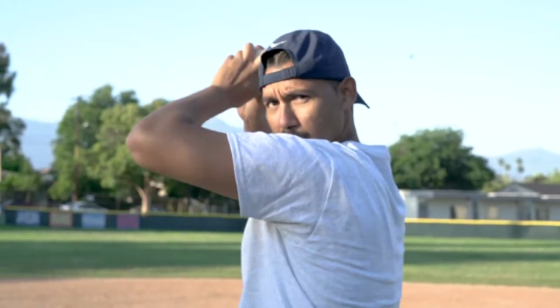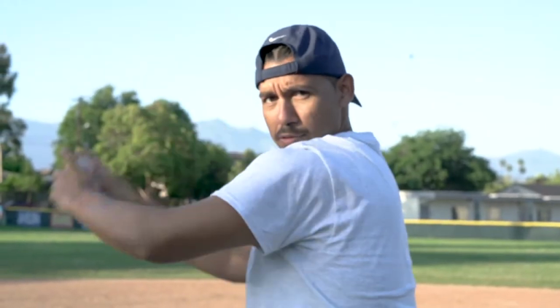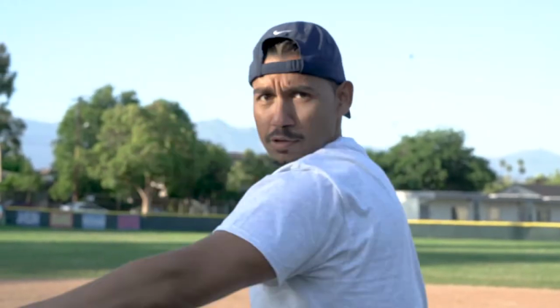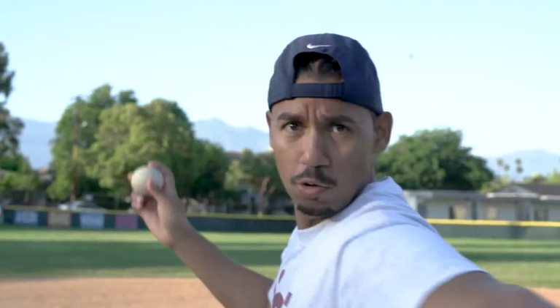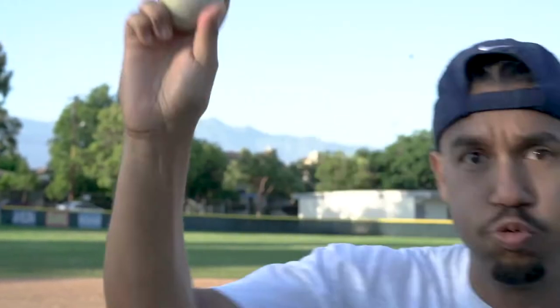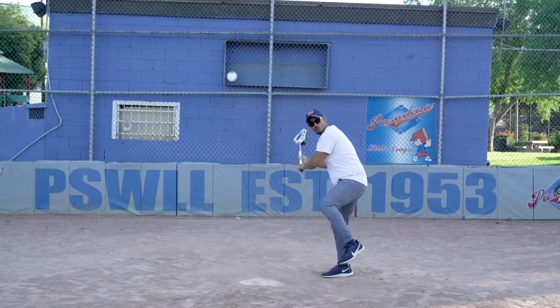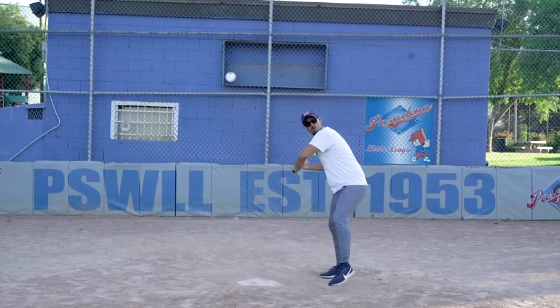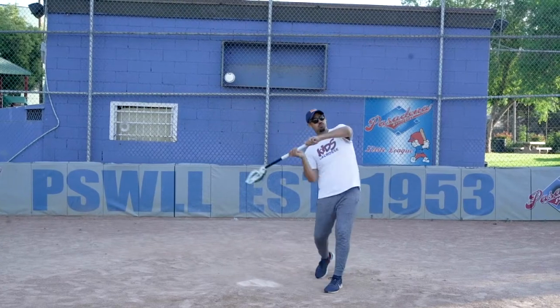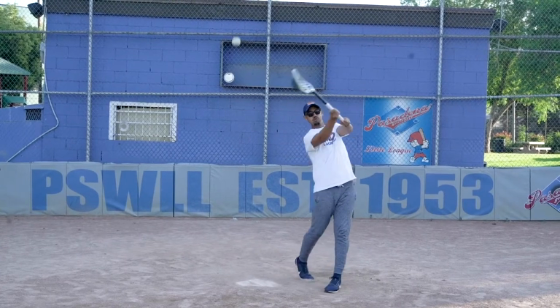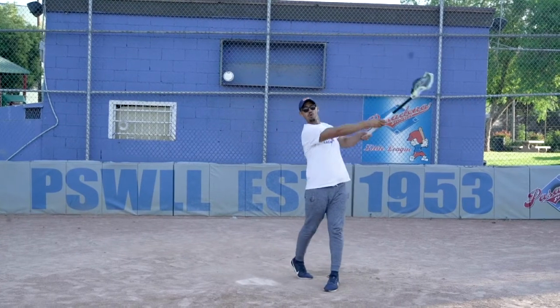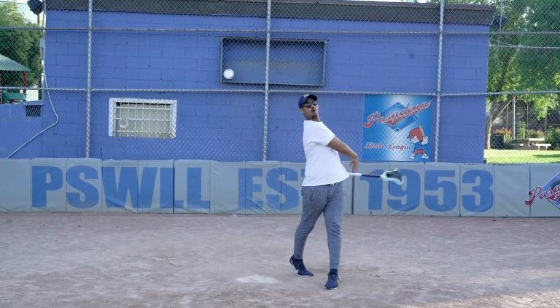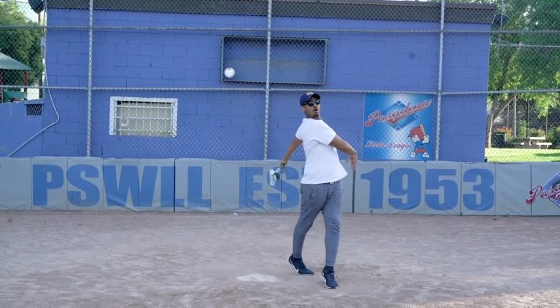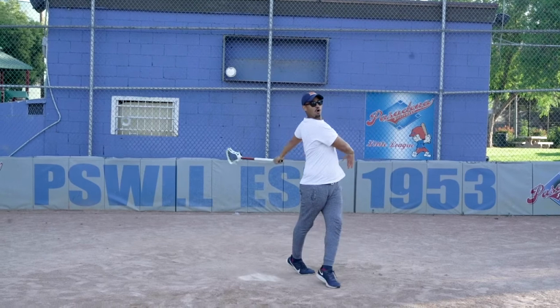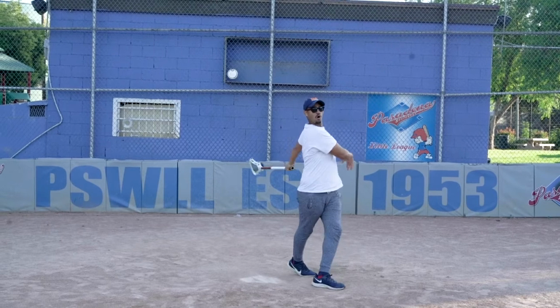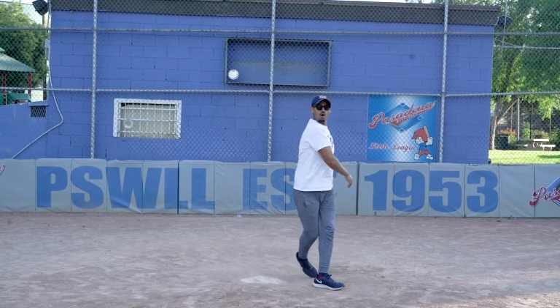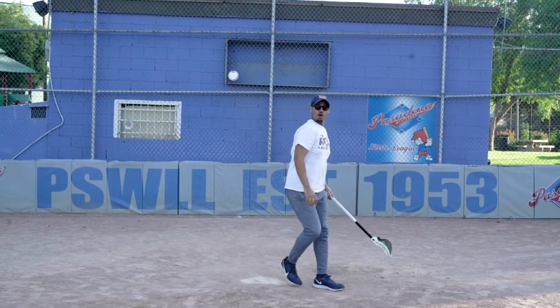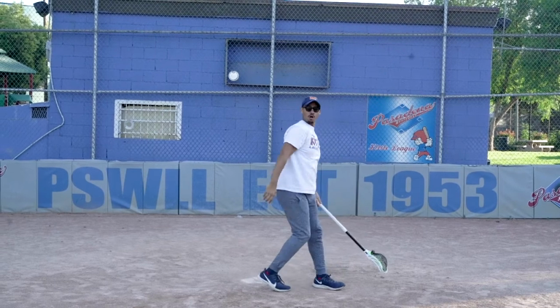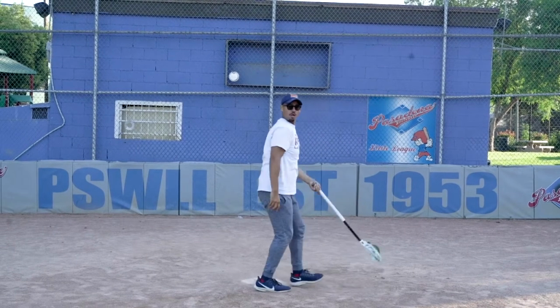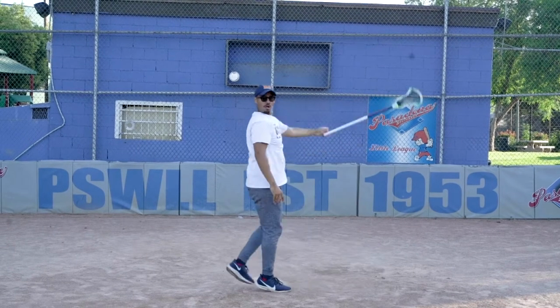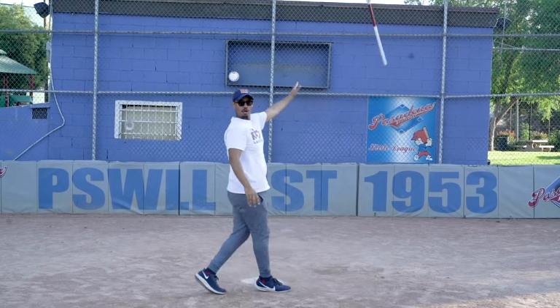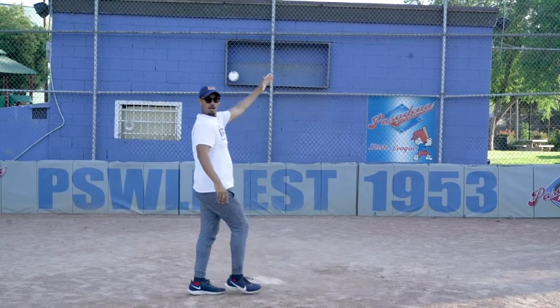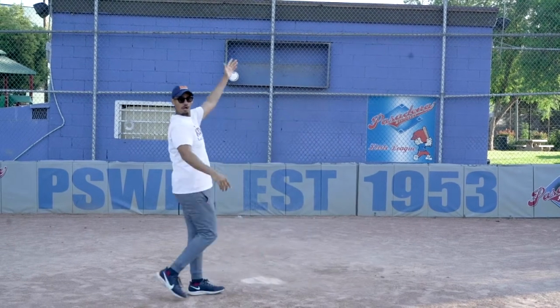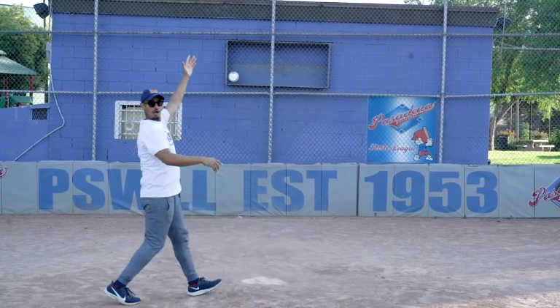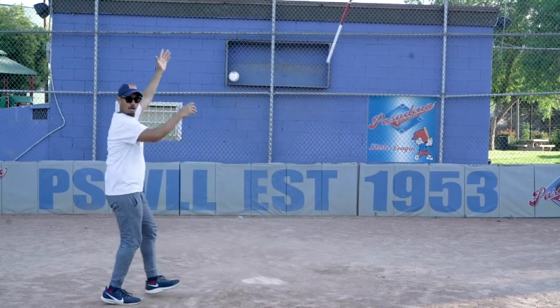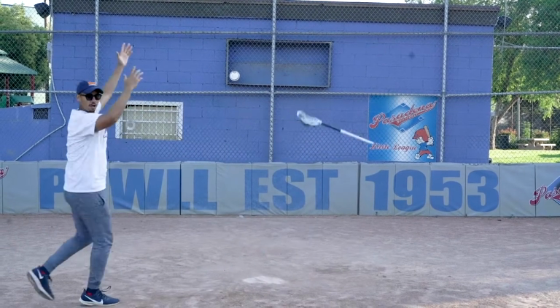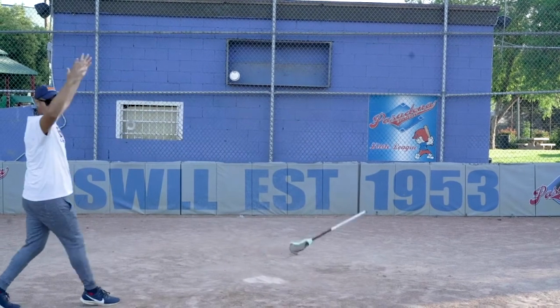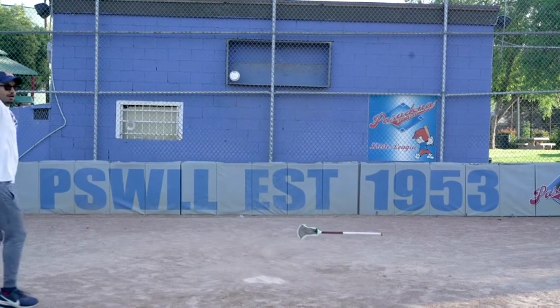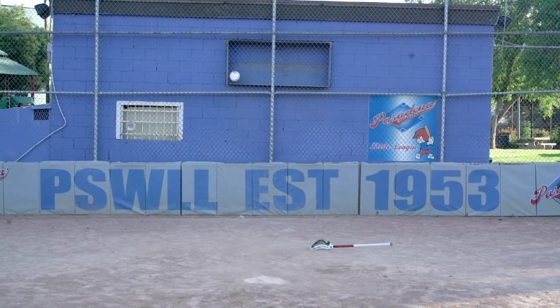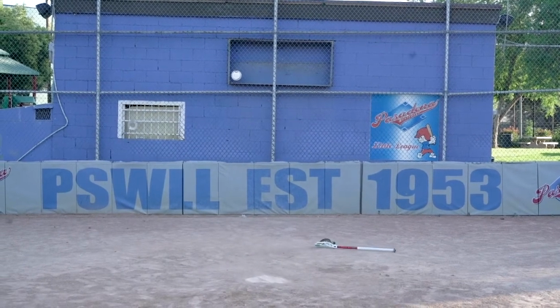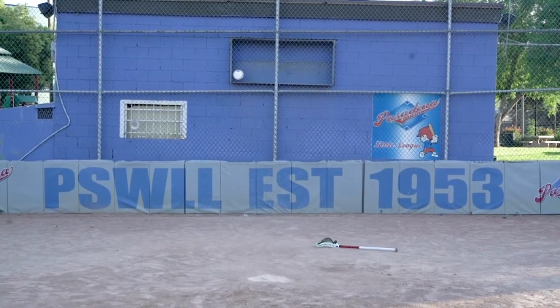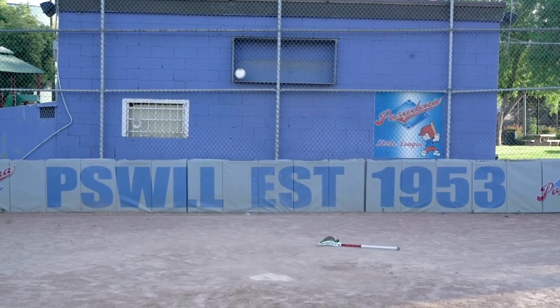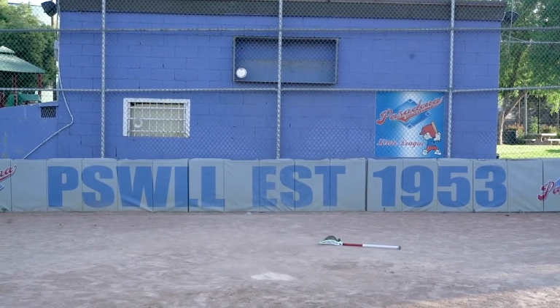Well, it's one, two, three strikes — you're out at the old ball game.